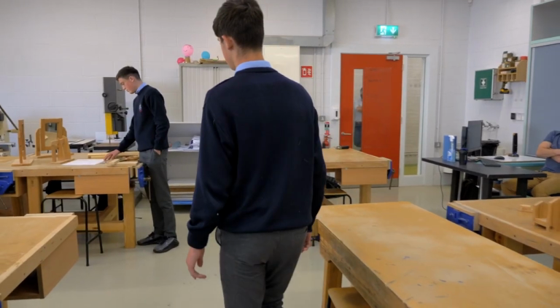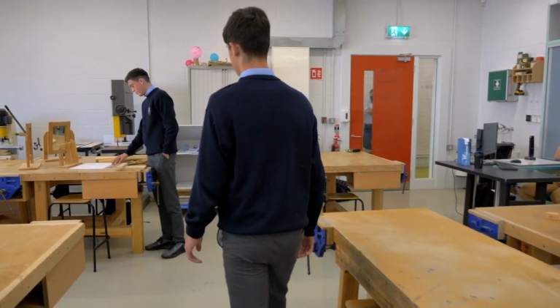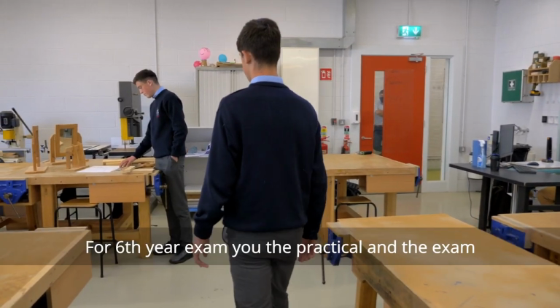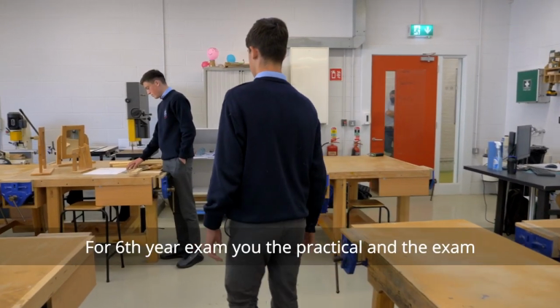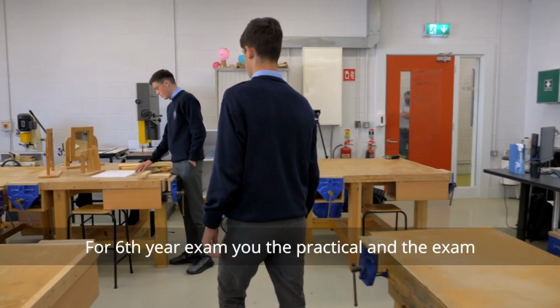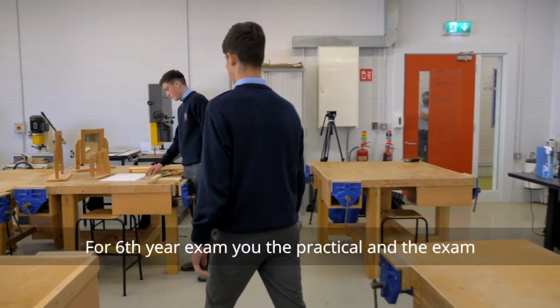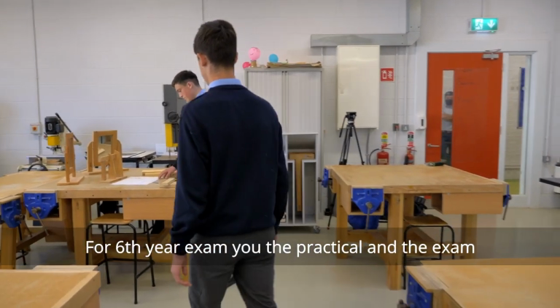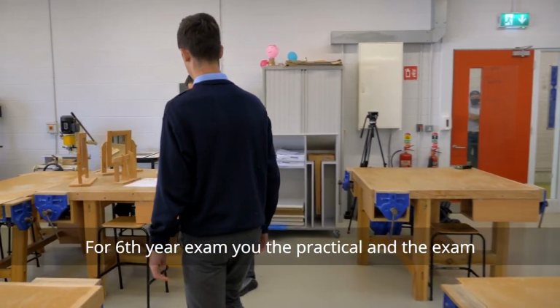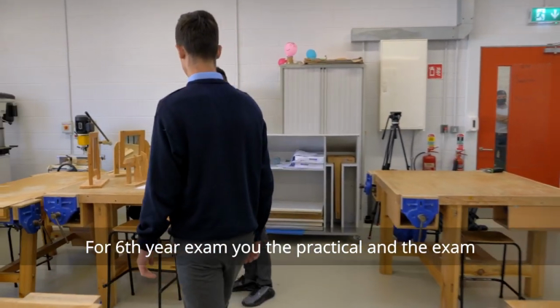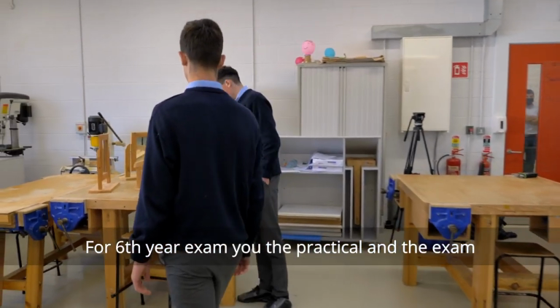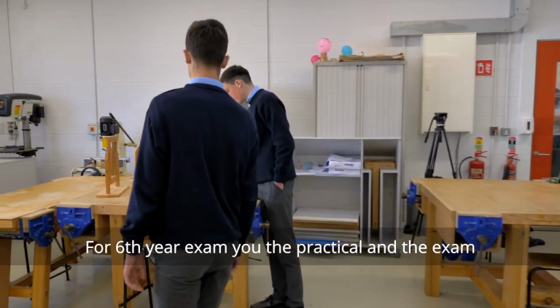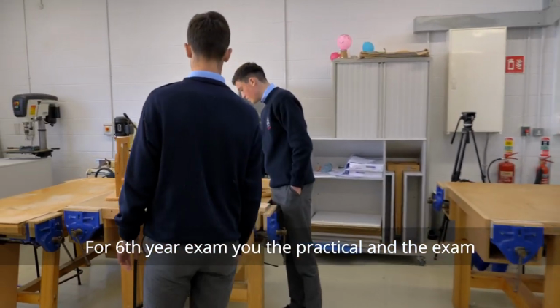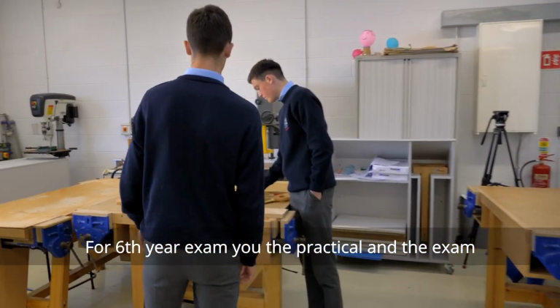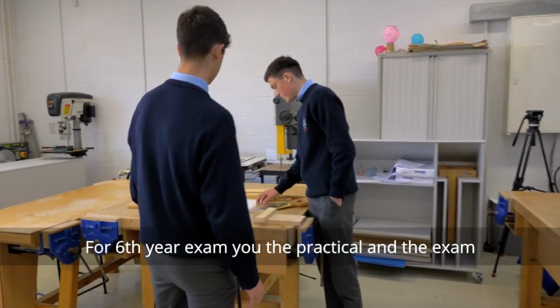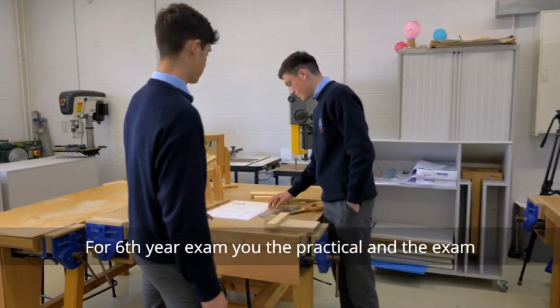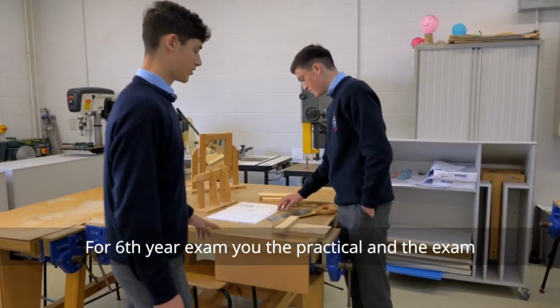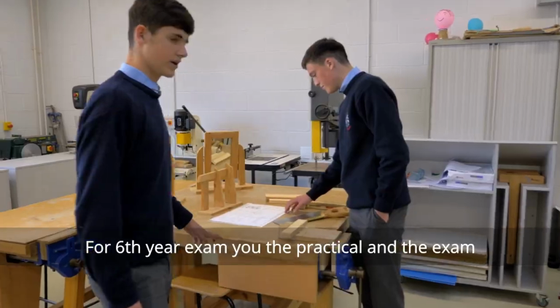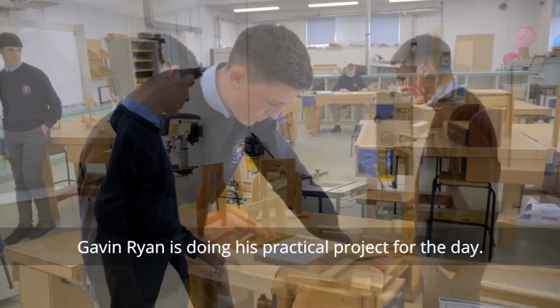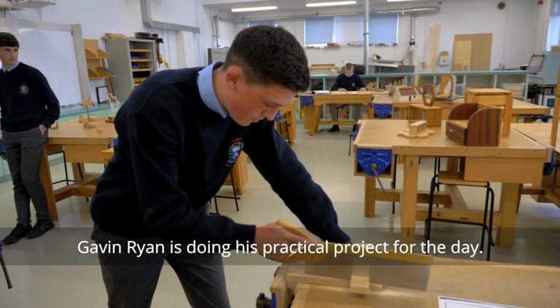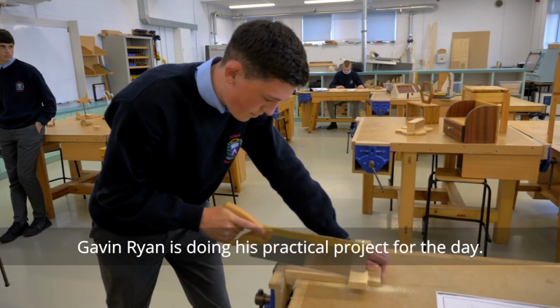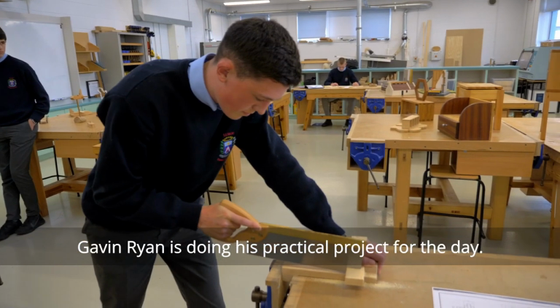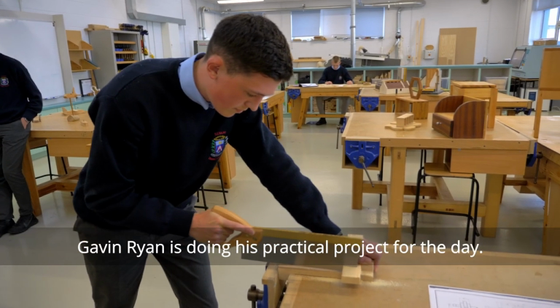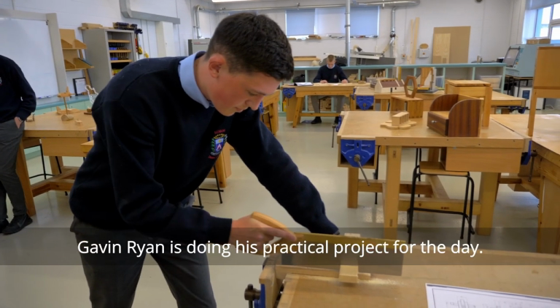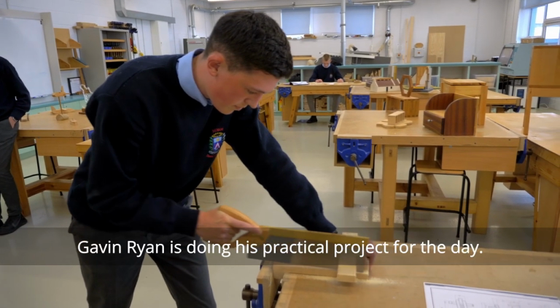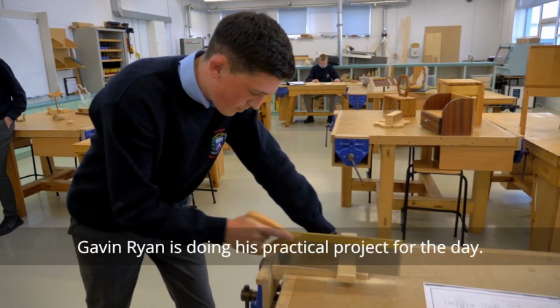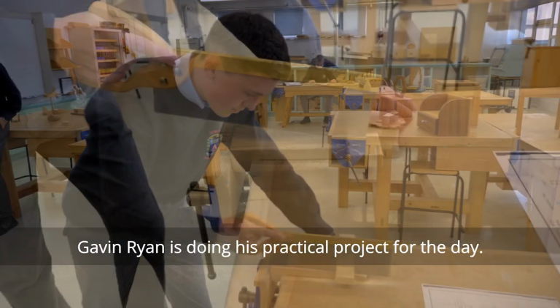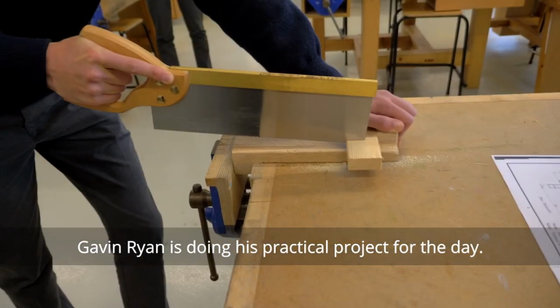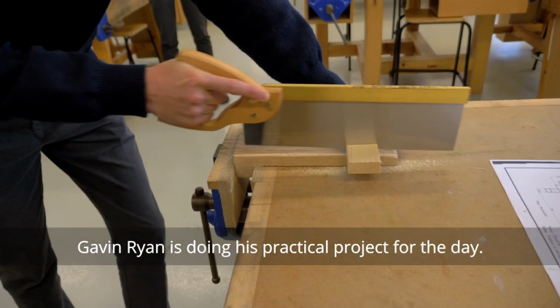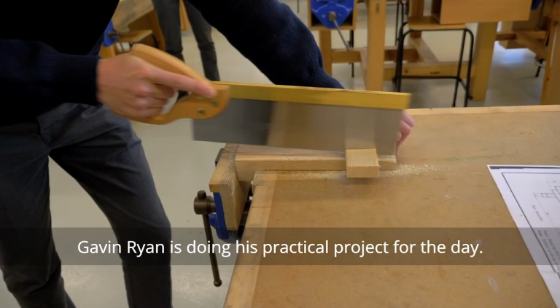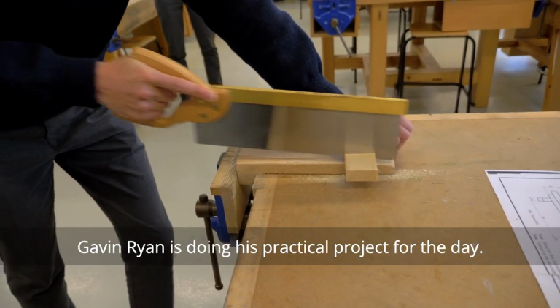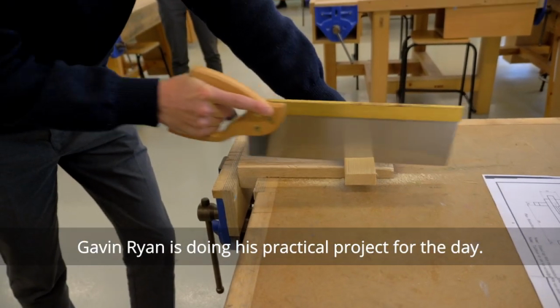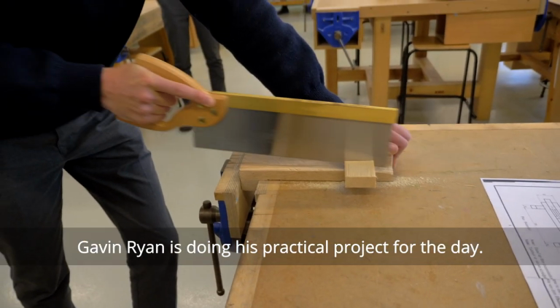For a 6th year exam you have your practical and your written exam. Gavin Rowan is doing his practical project for the day.